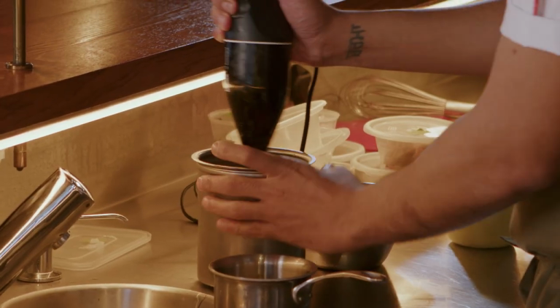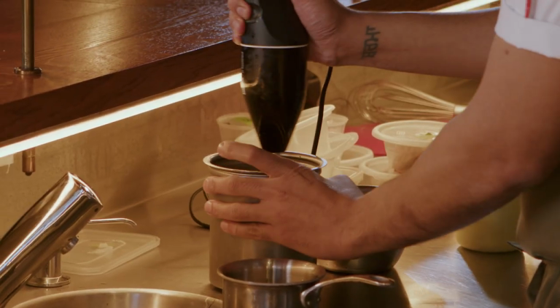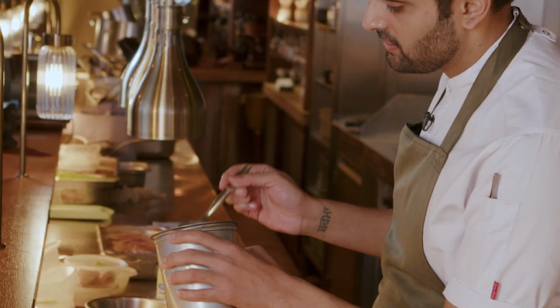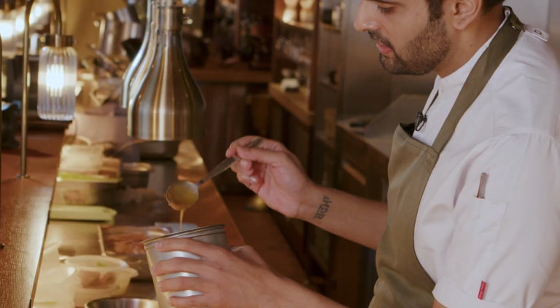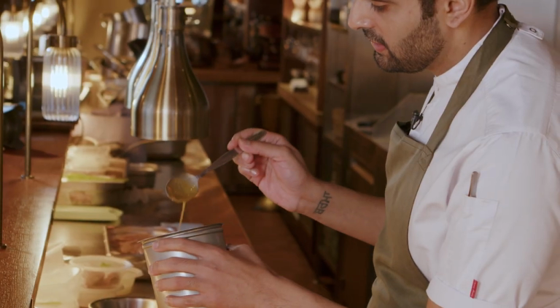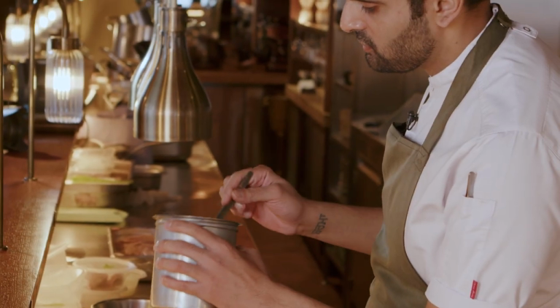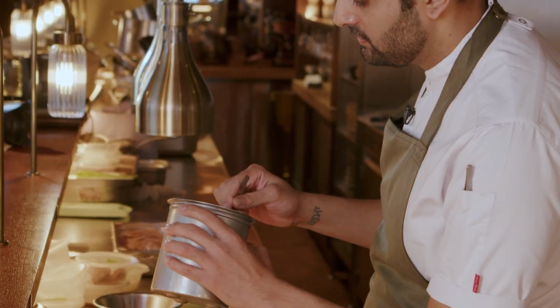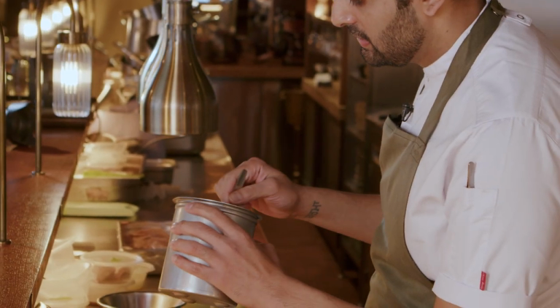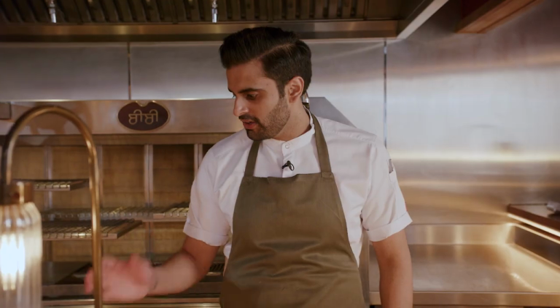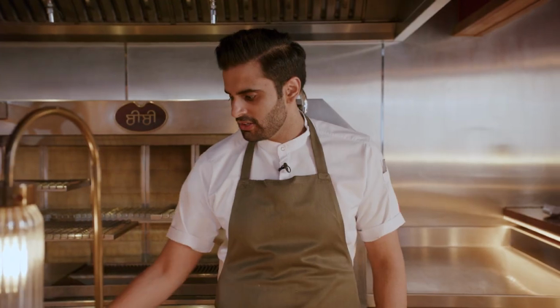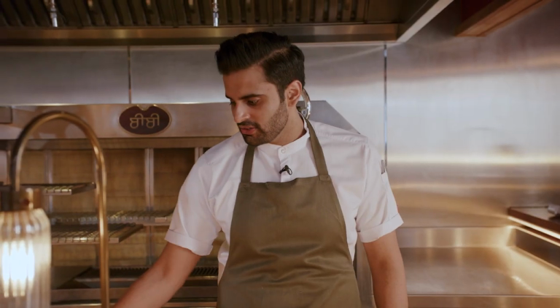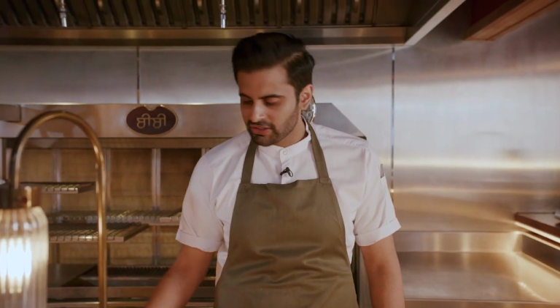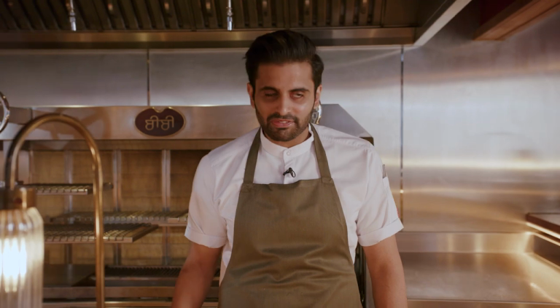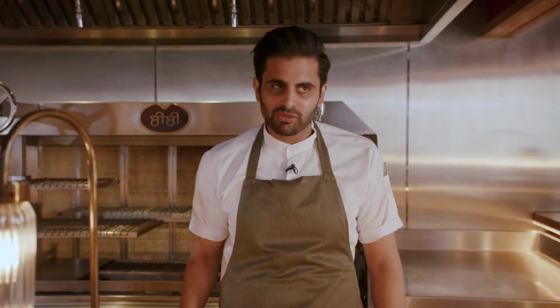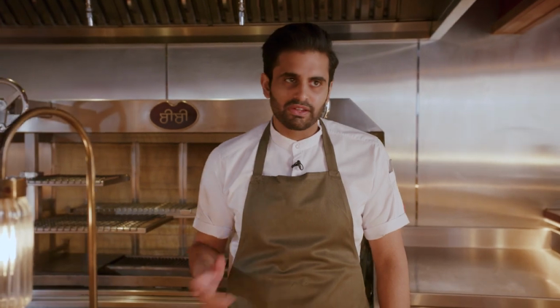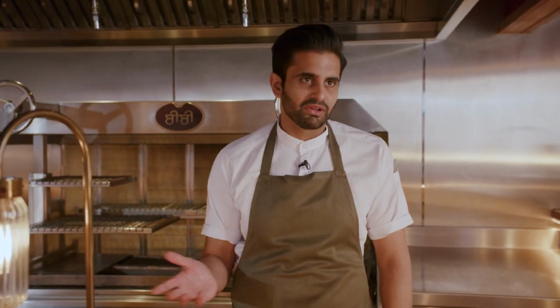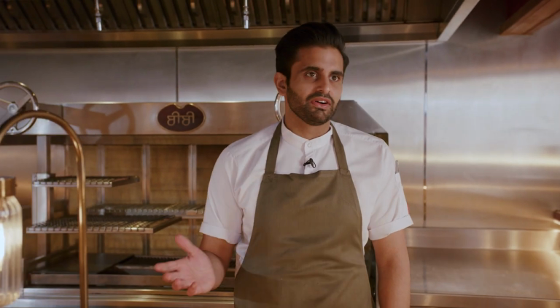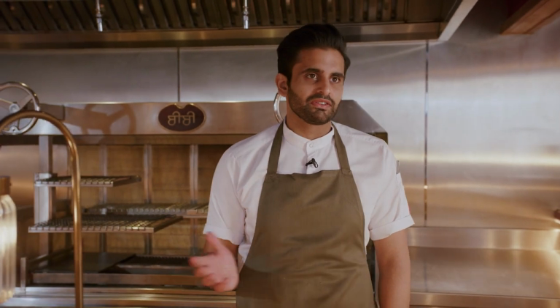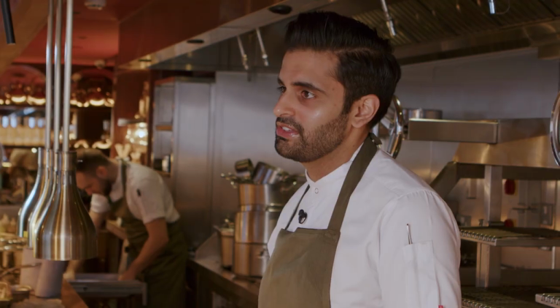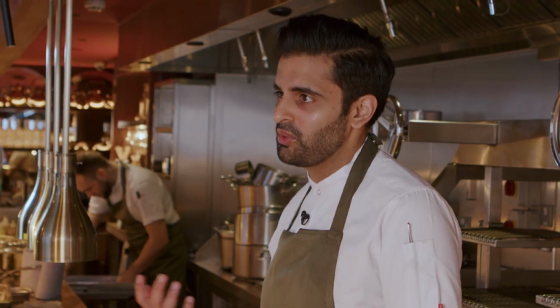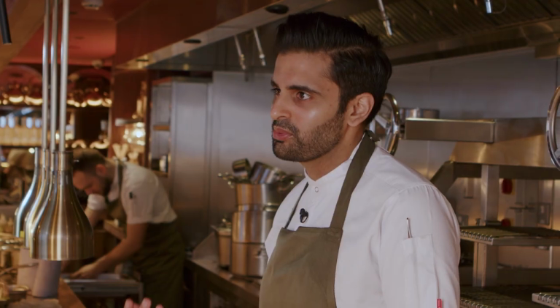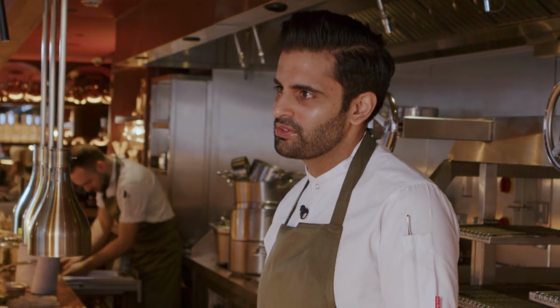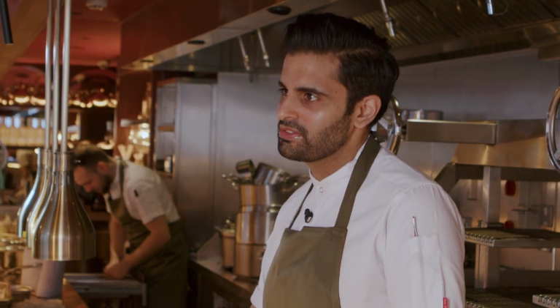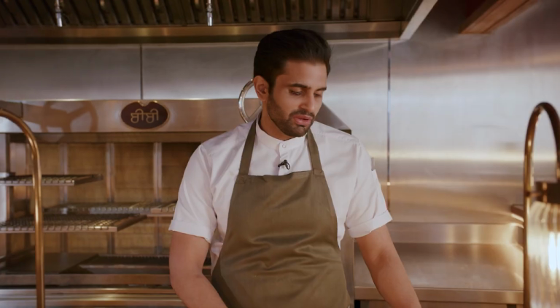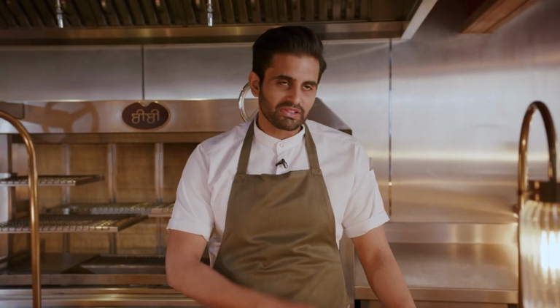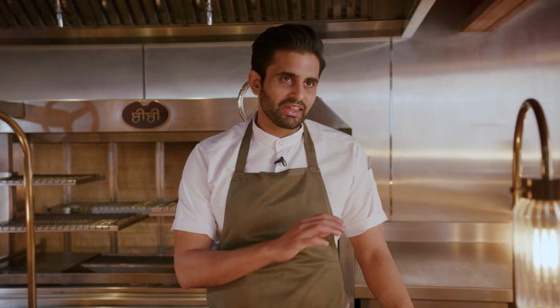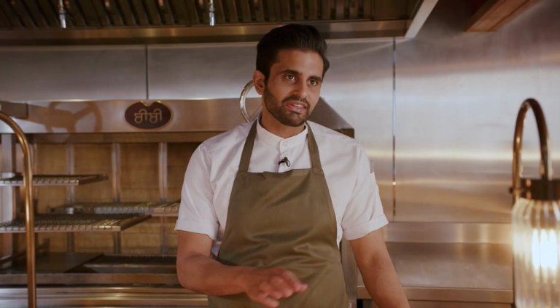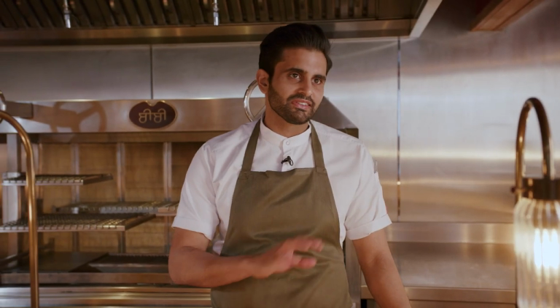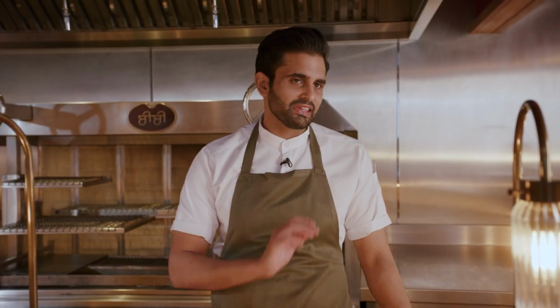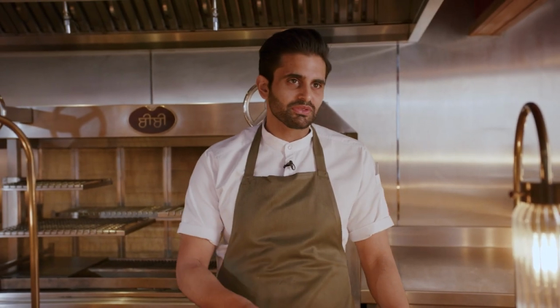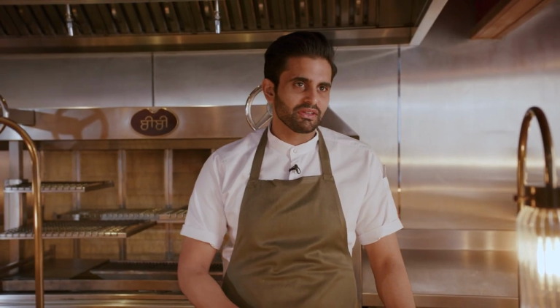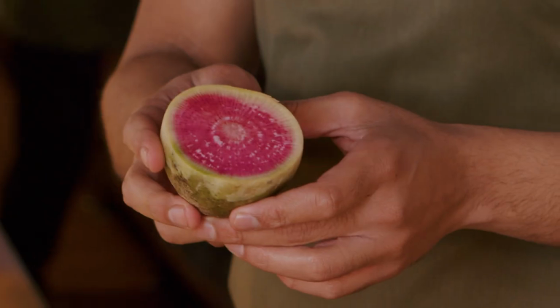Sustainability is a huge part of what we do, which is why using leftover bread in one of our dishes is quite important to us. Honestly, nothing goes to waste here.